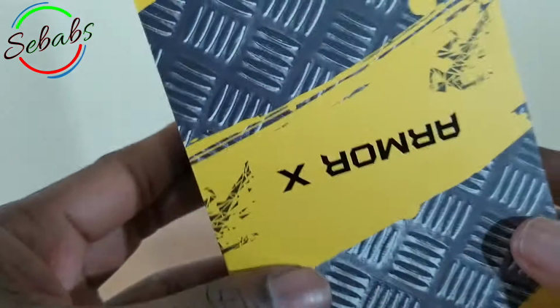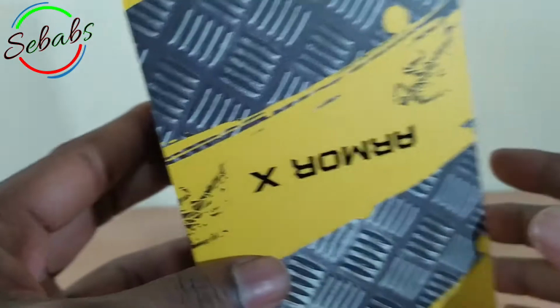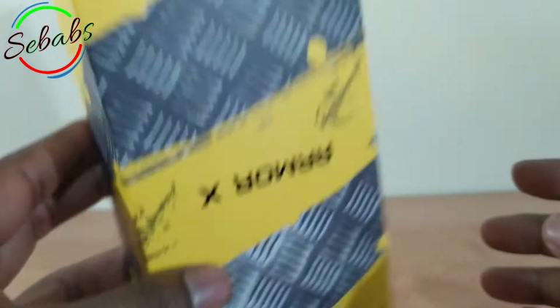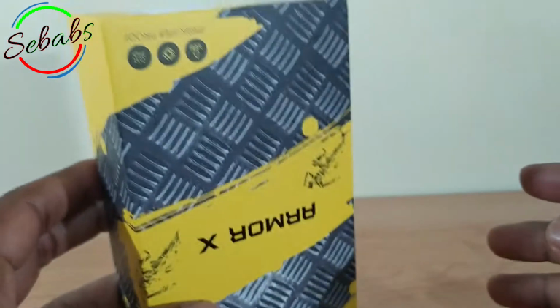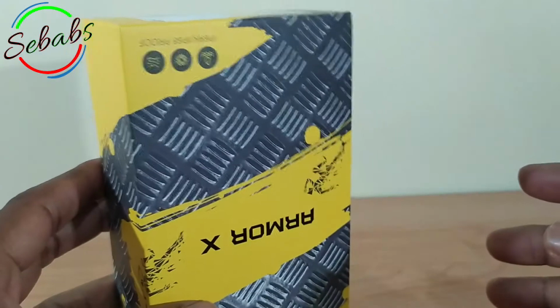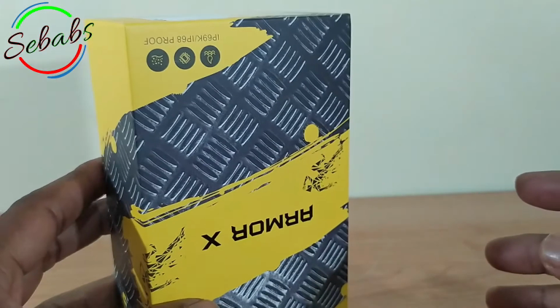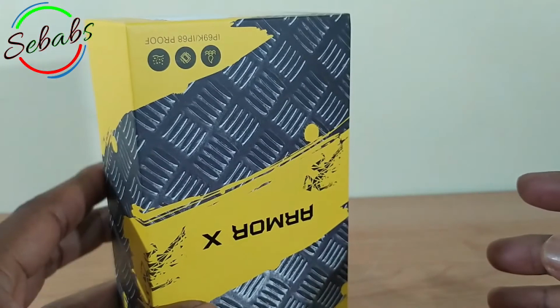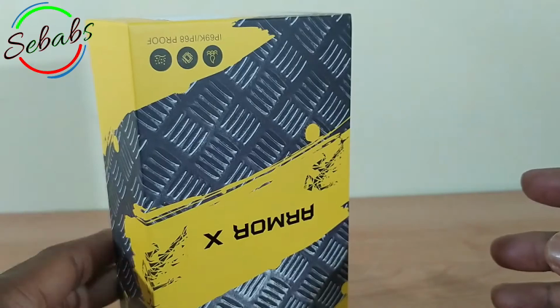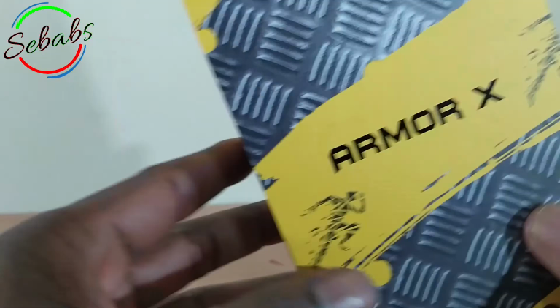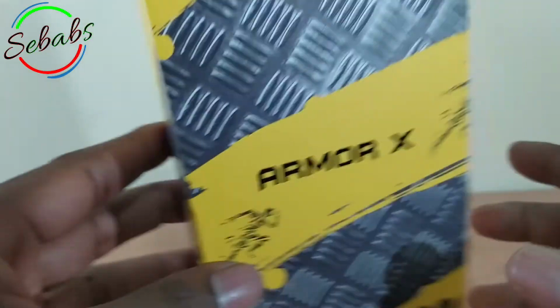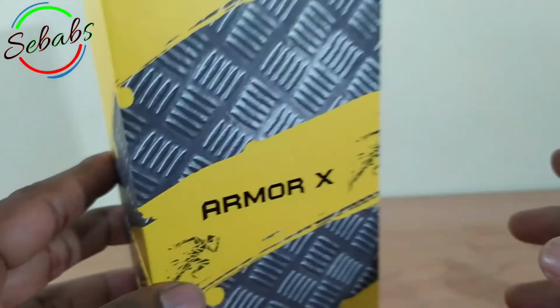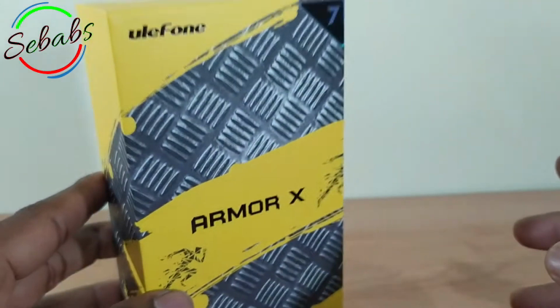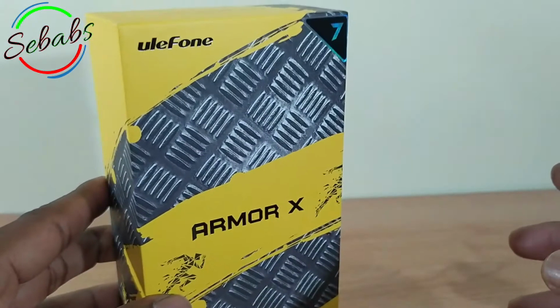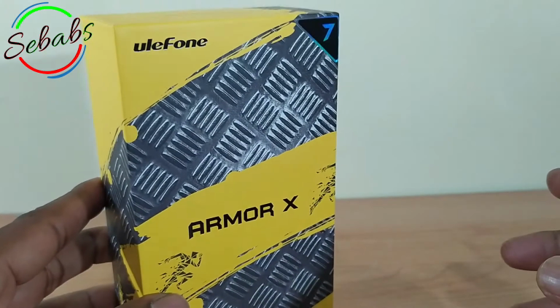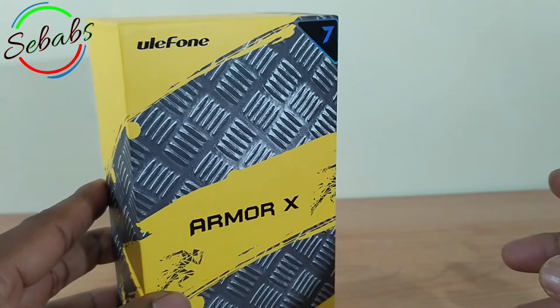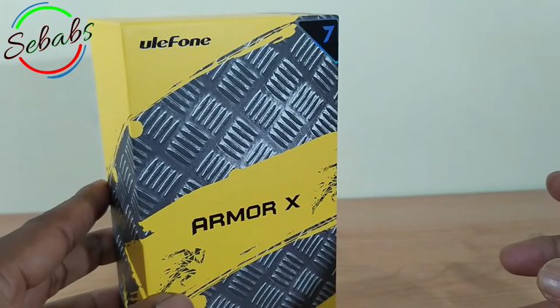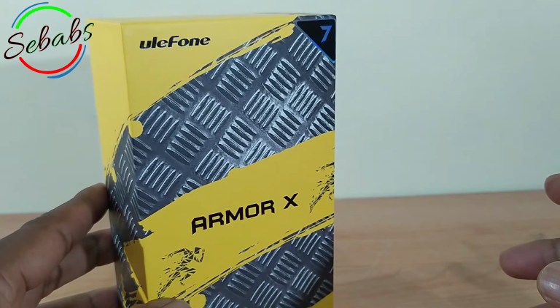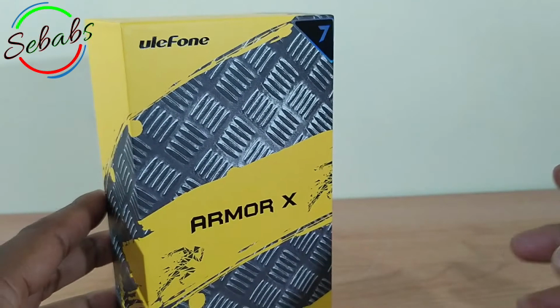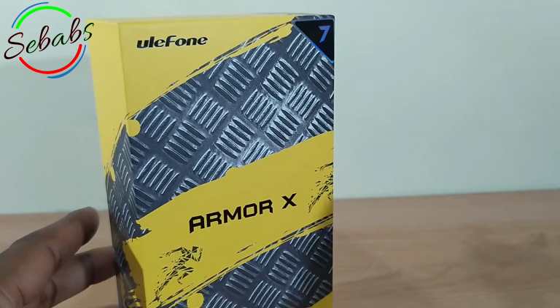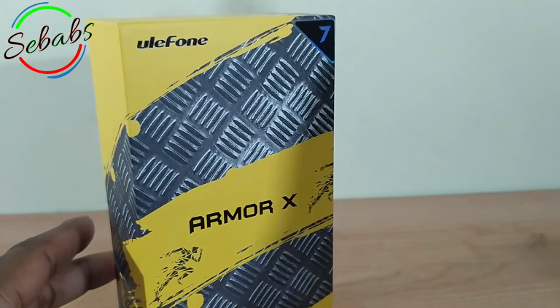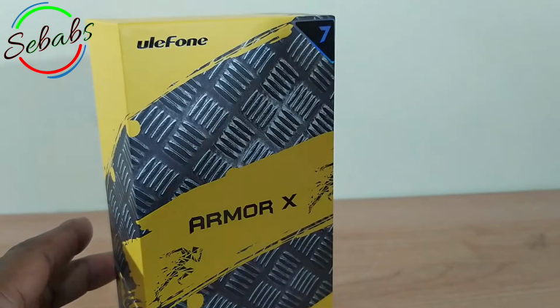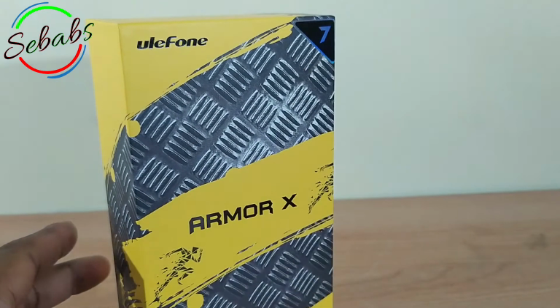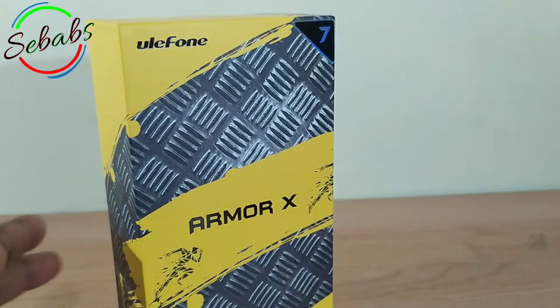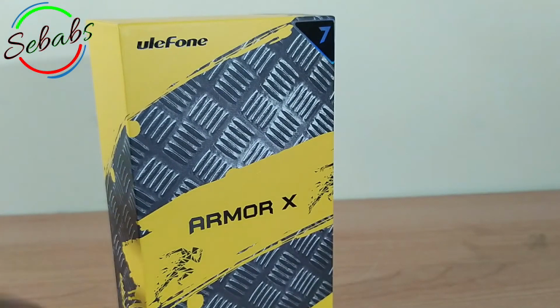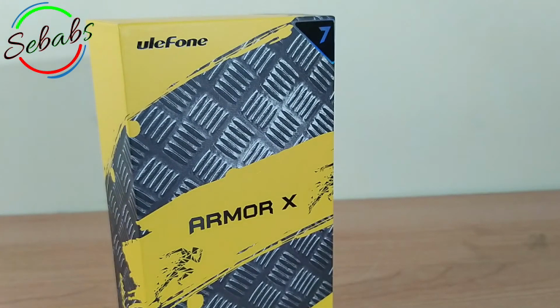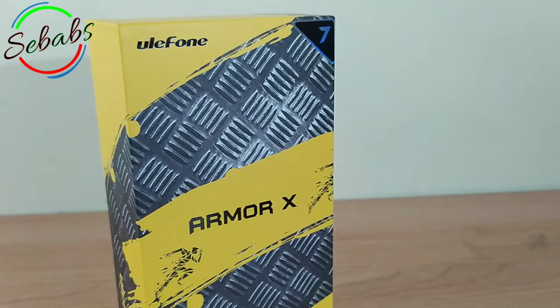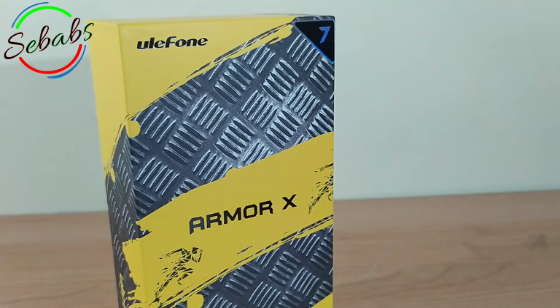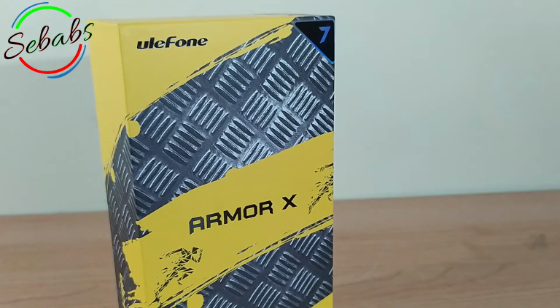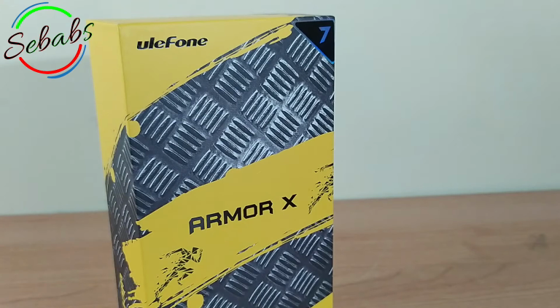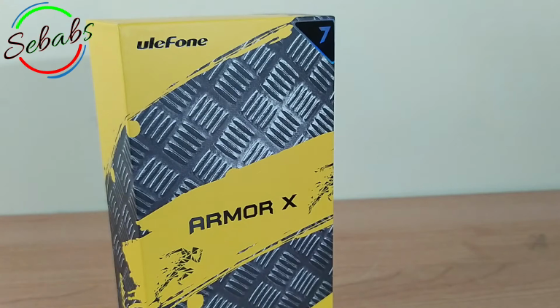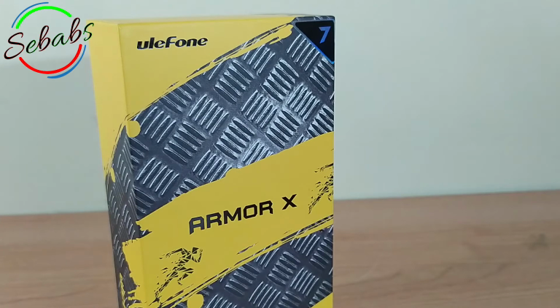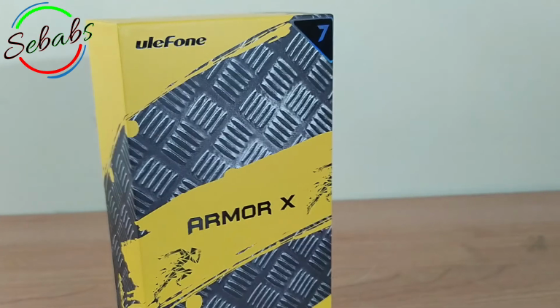Without further ado, we're going to open the box, check it out, see the build quality, and you guys can decide for yourselves.